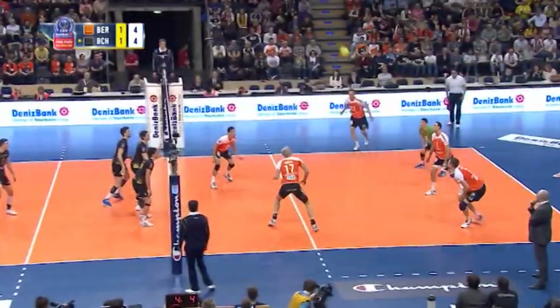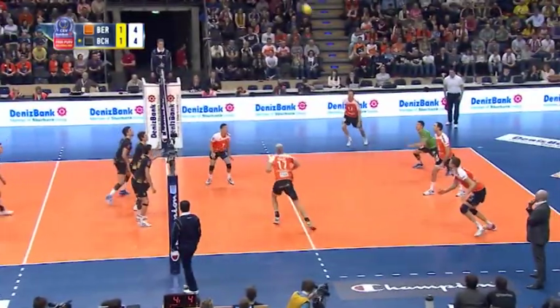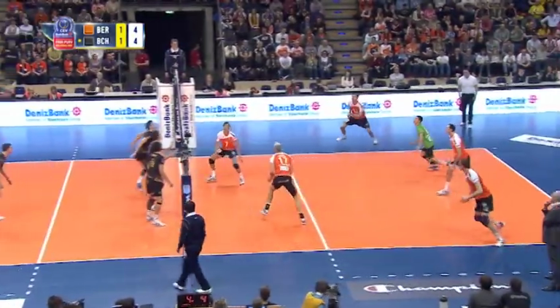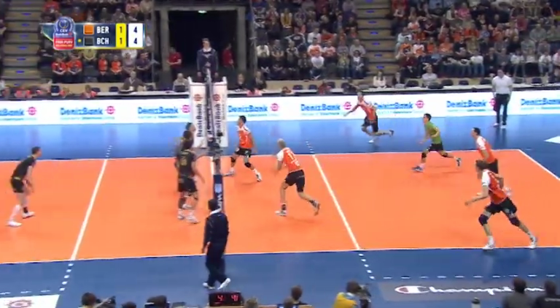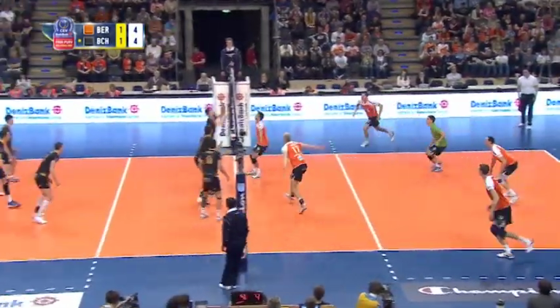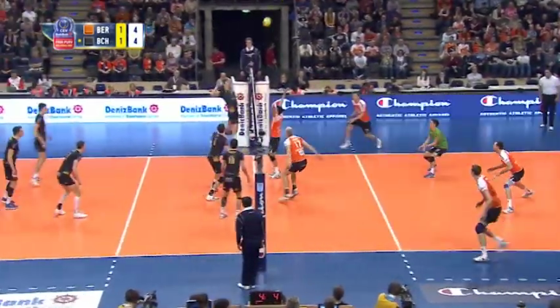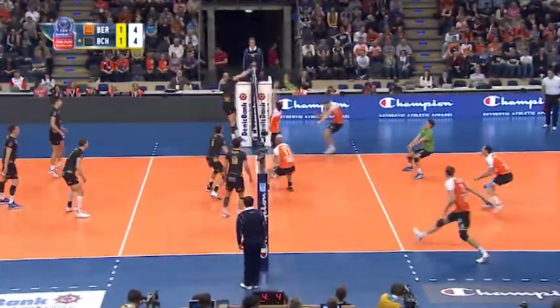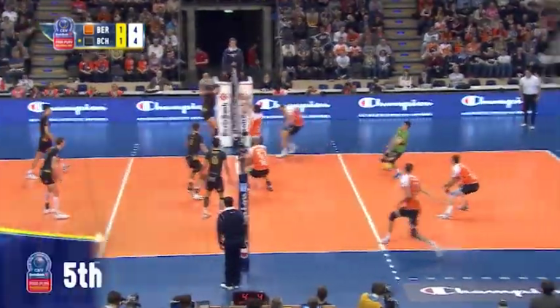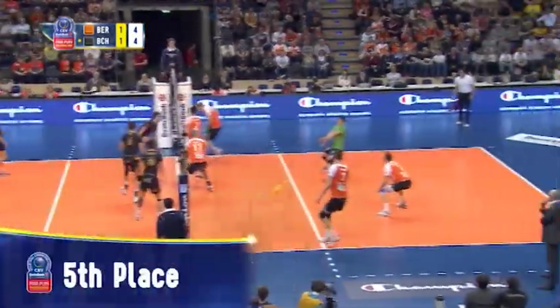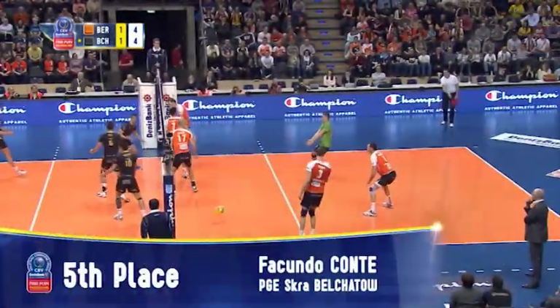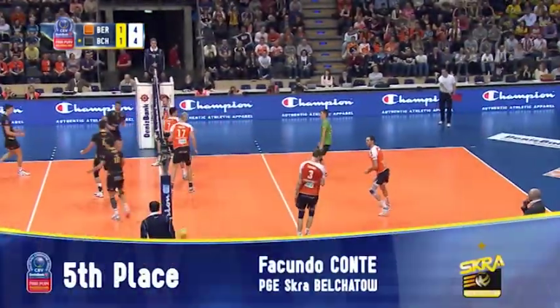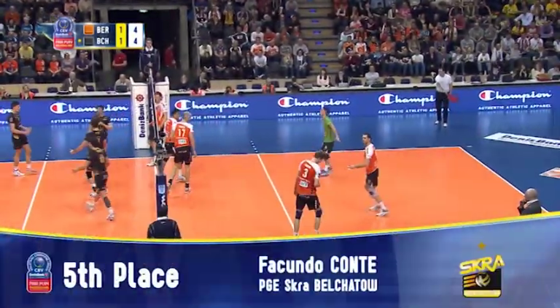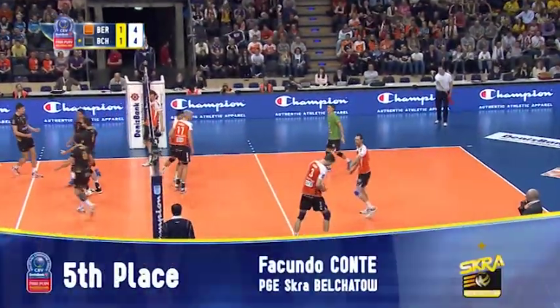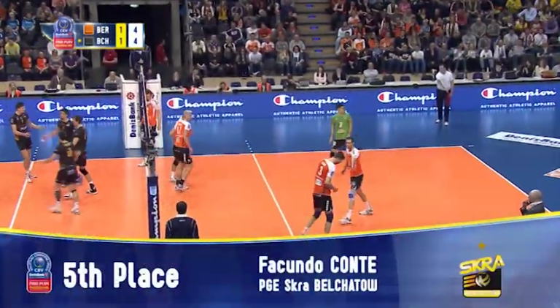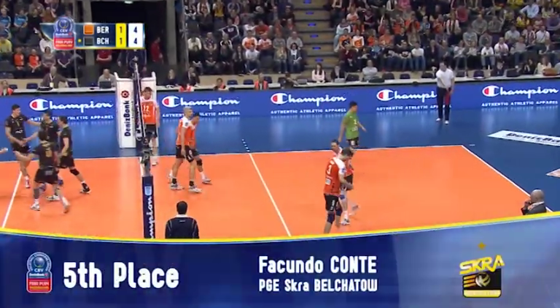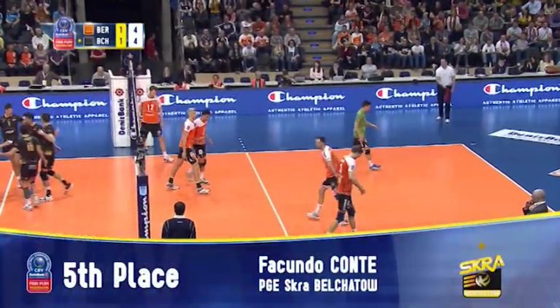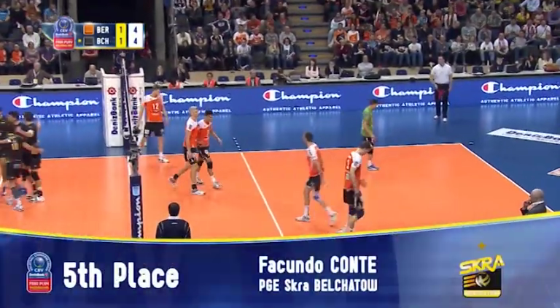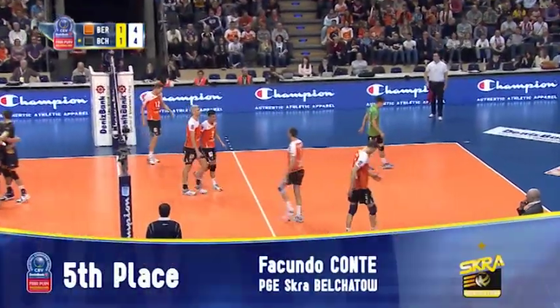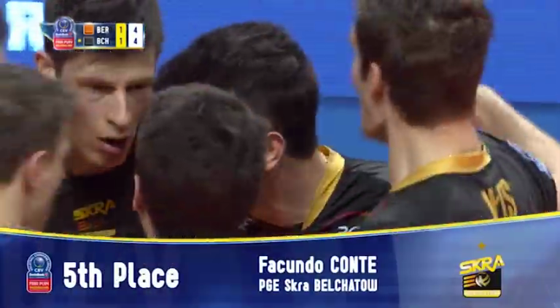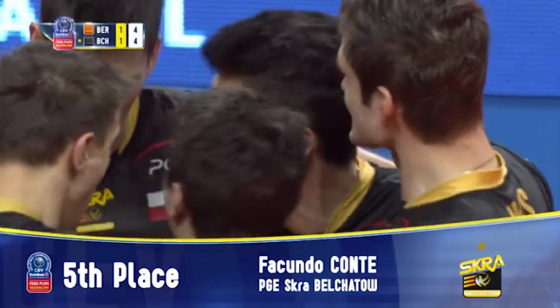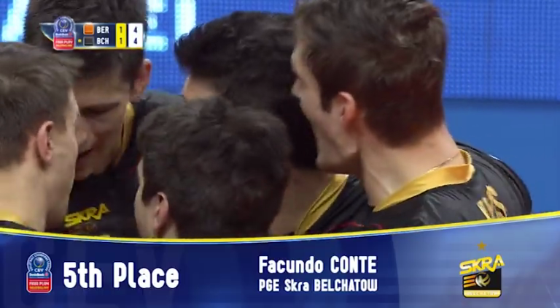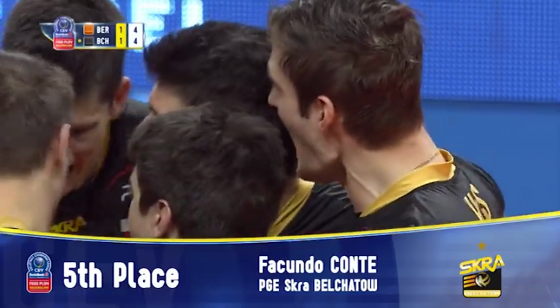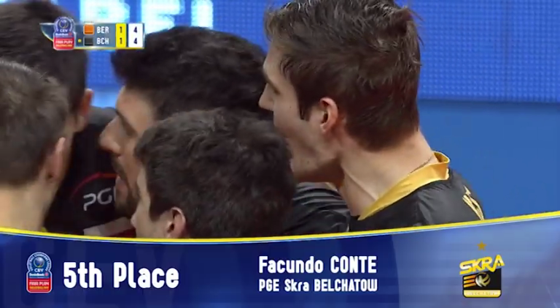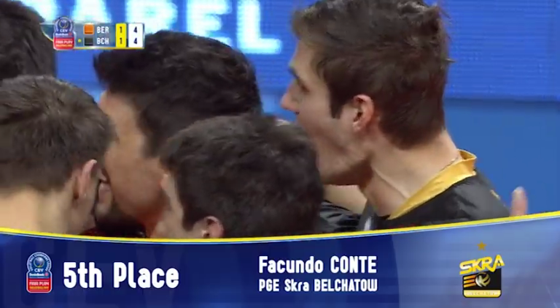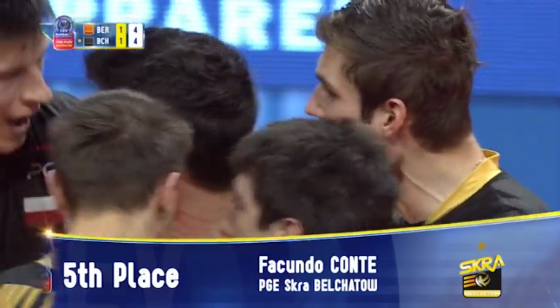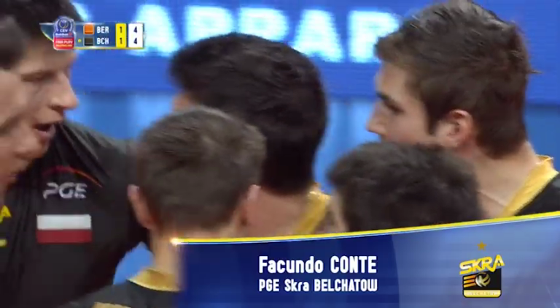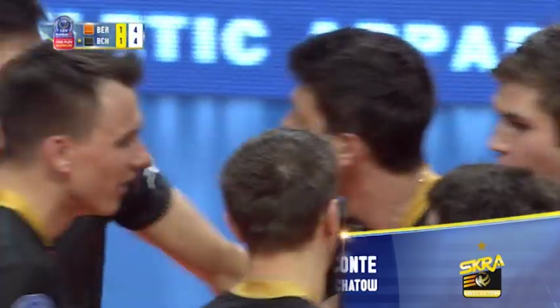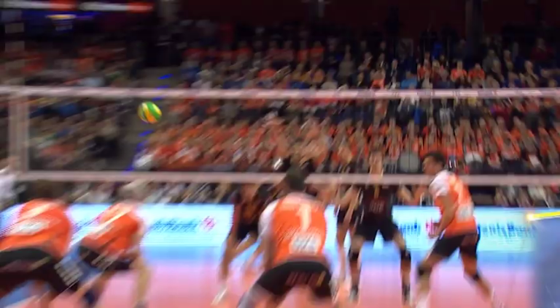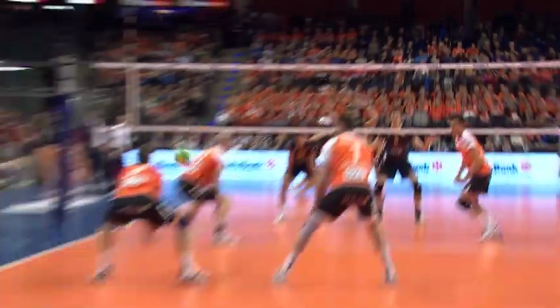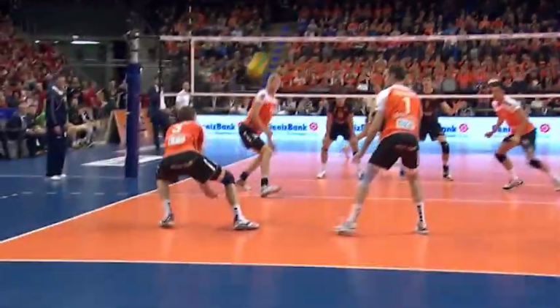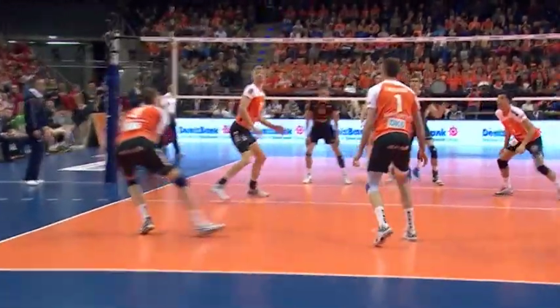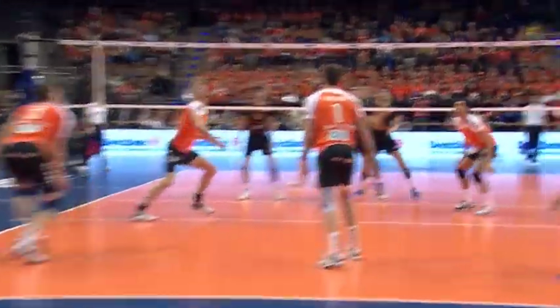You can't give him any gift. Belhatouf's Facunda Conte does not pass up on any opportunity.